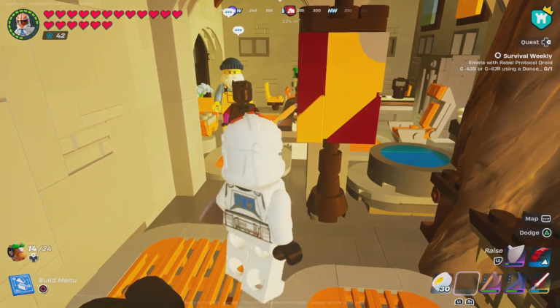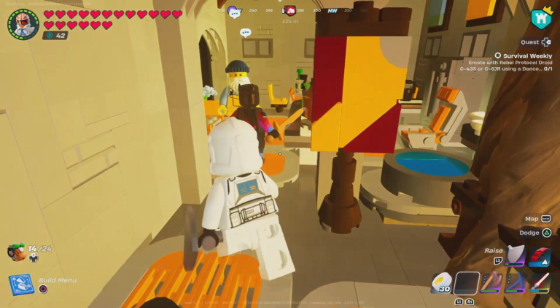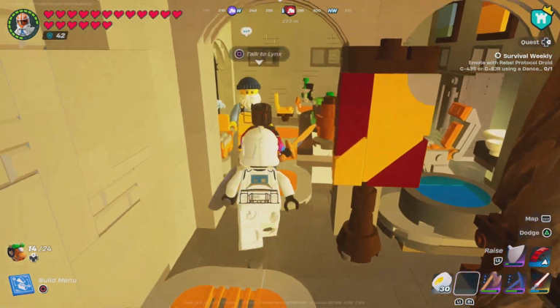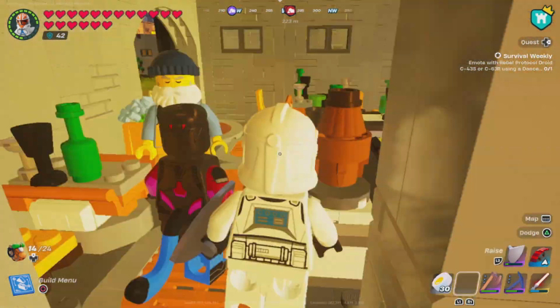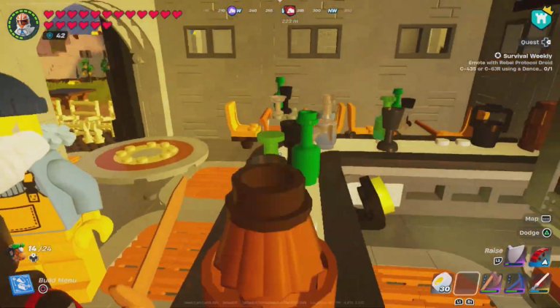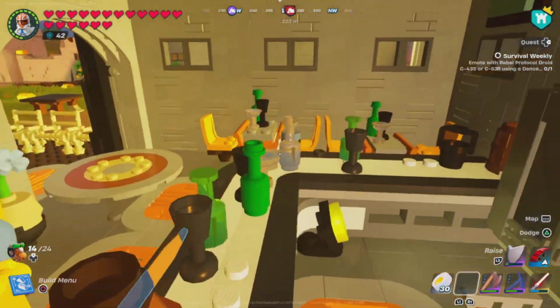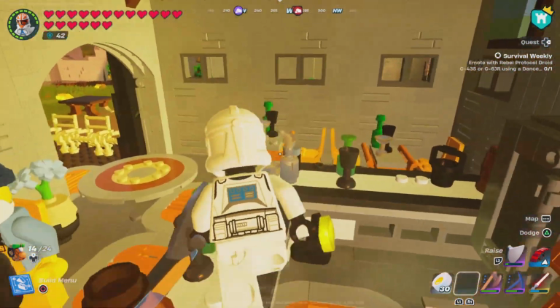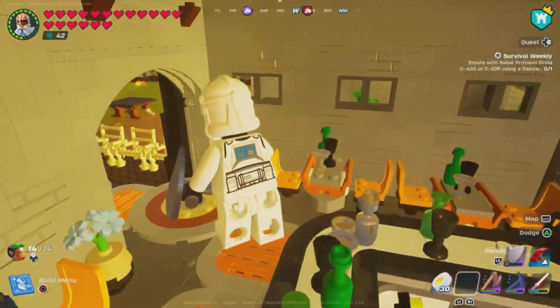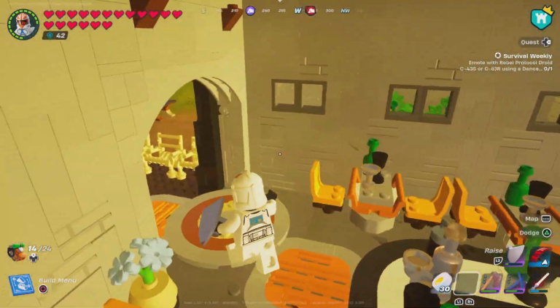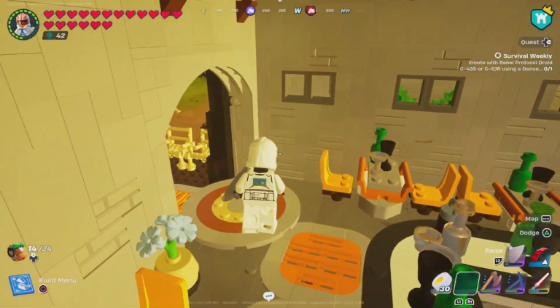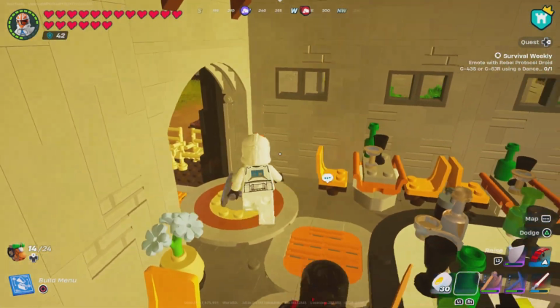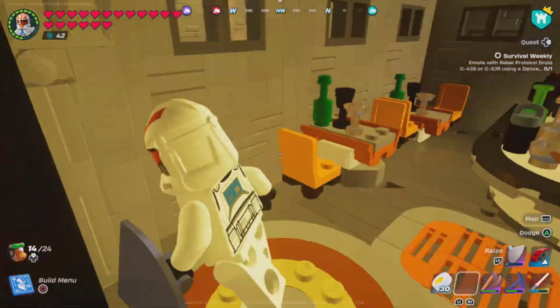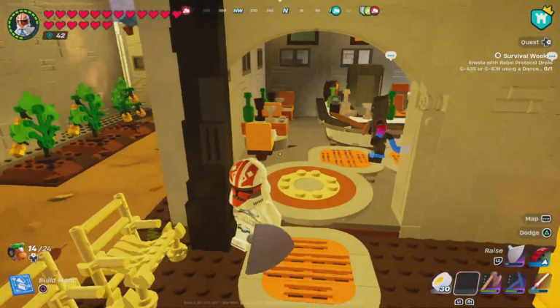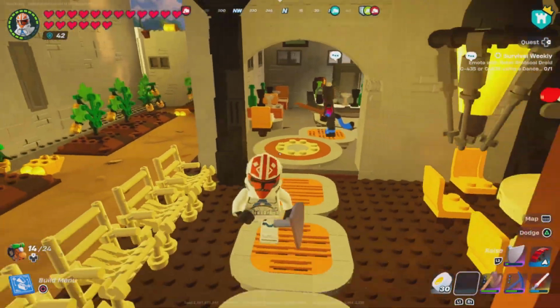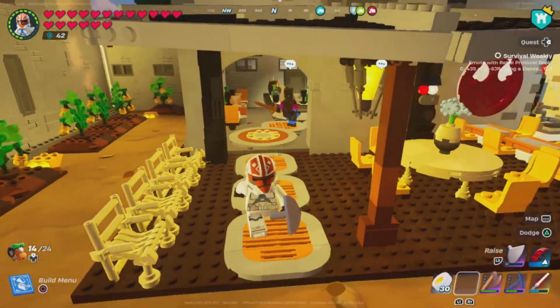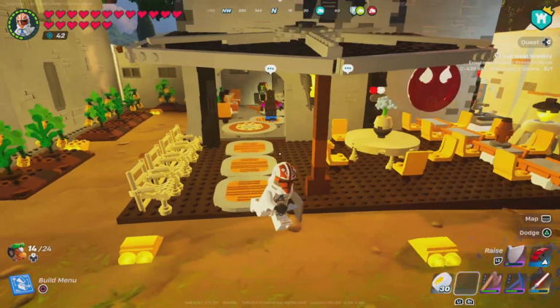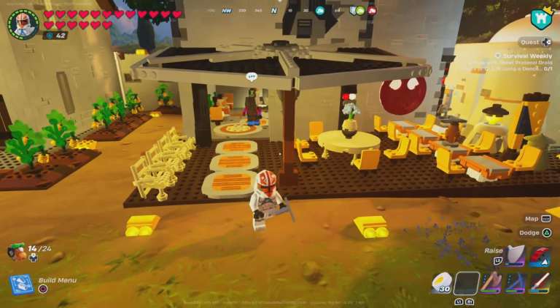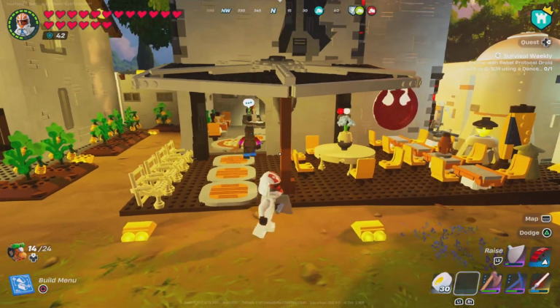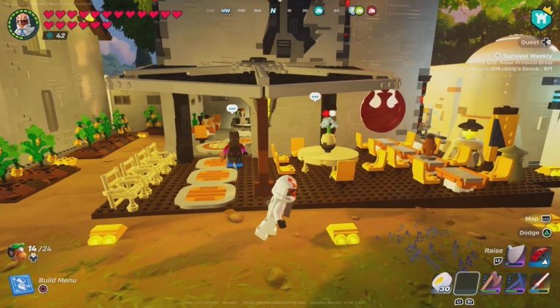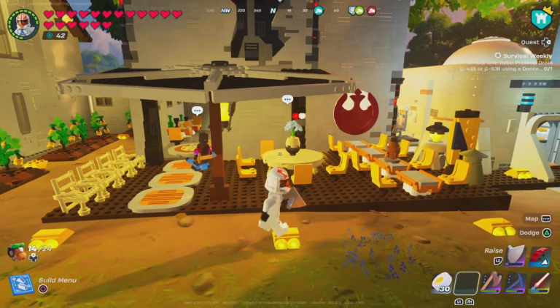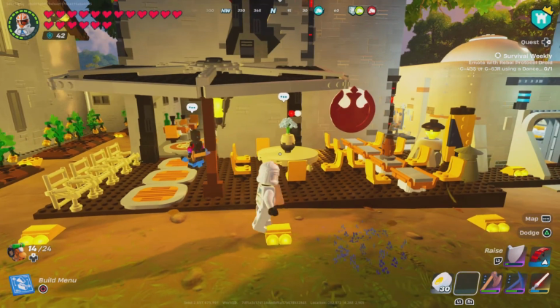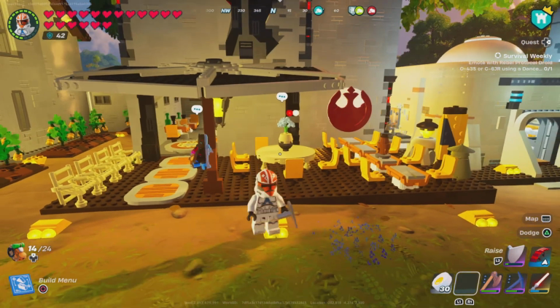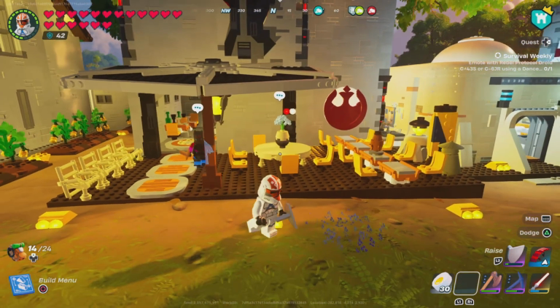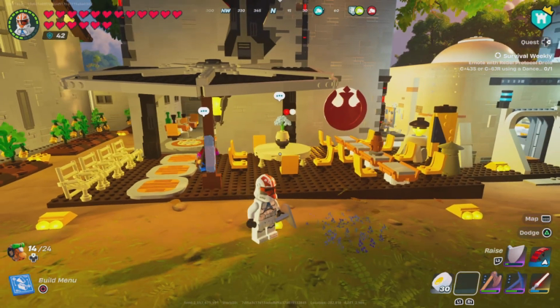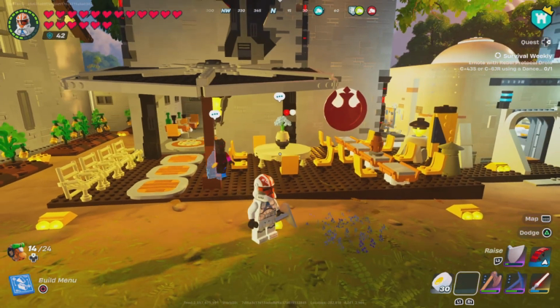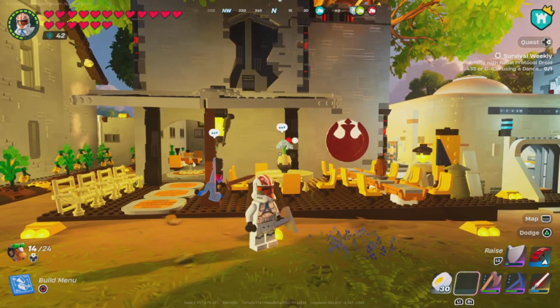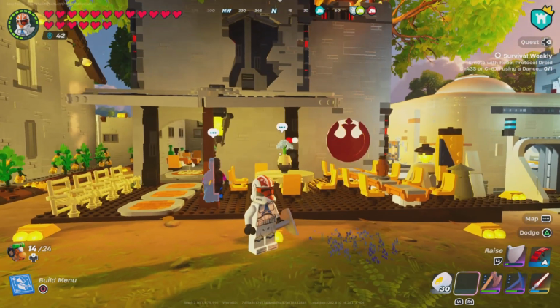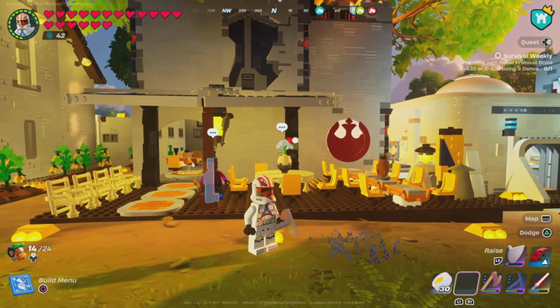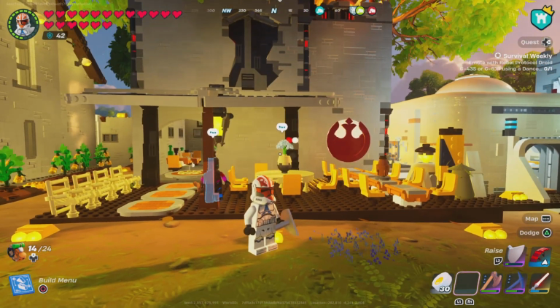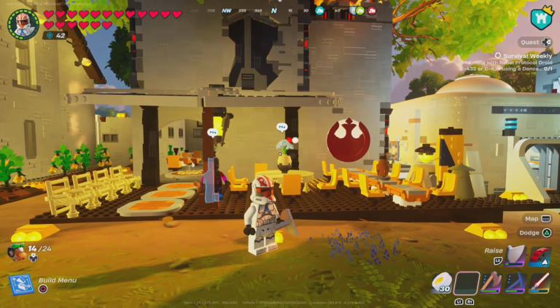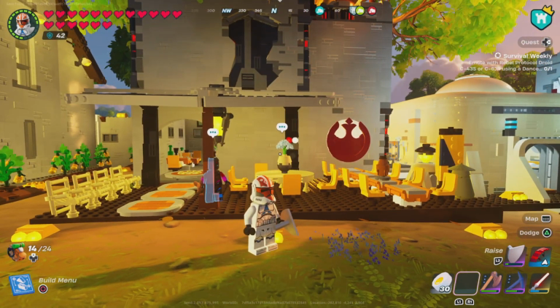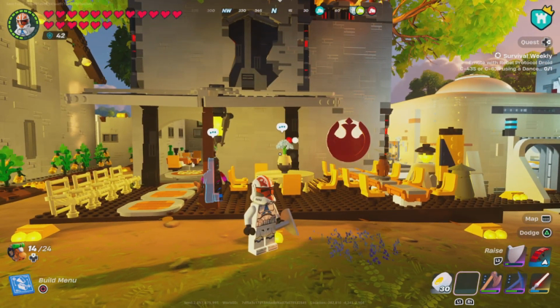Okay, so this was the bar, the Cantina. Thank you all for watching. See you next time. Bye.